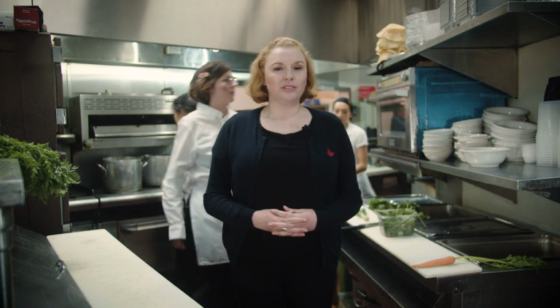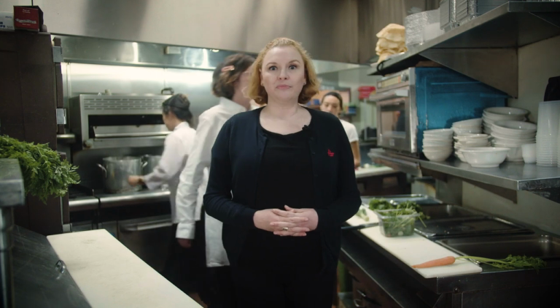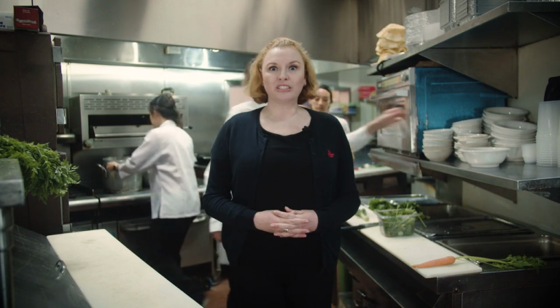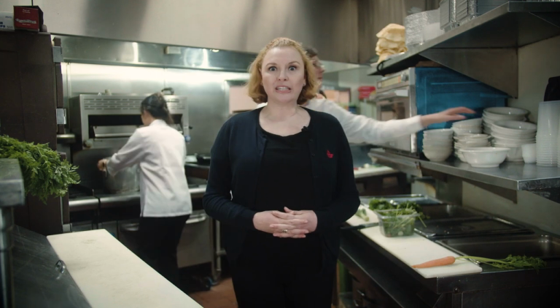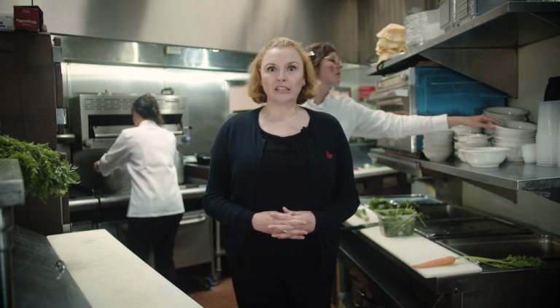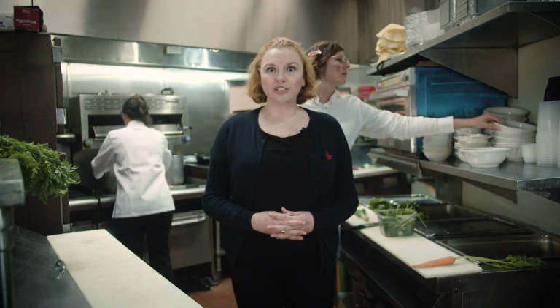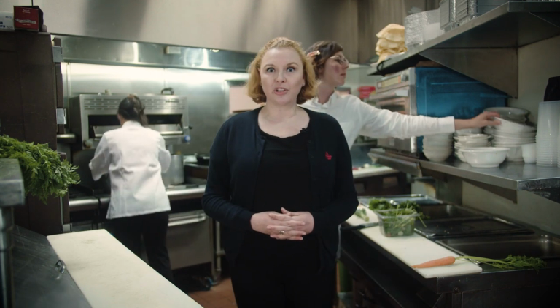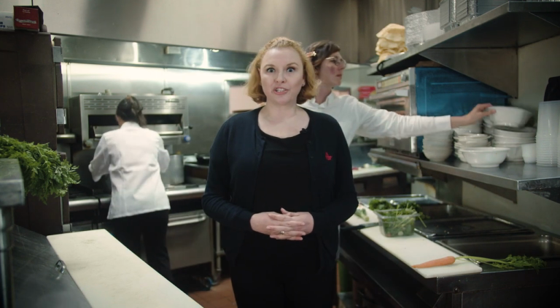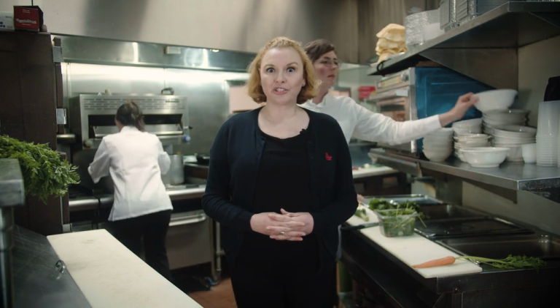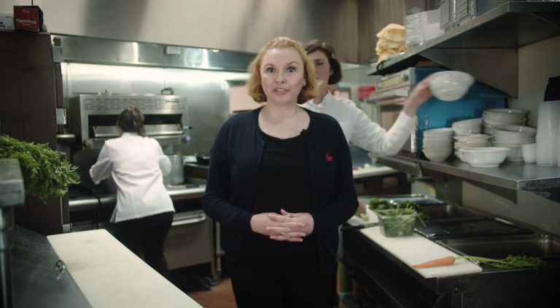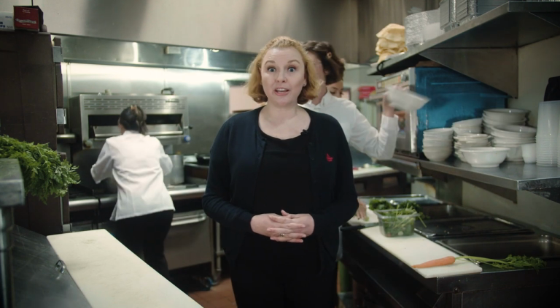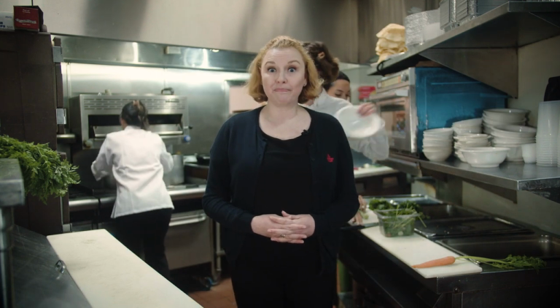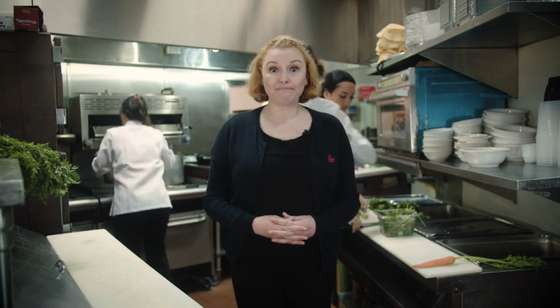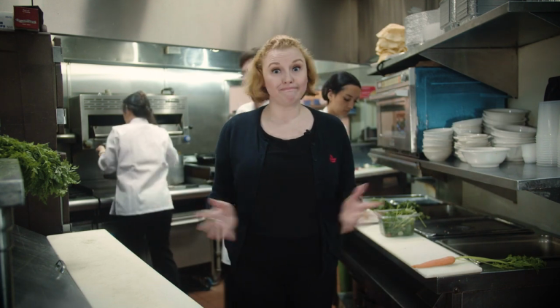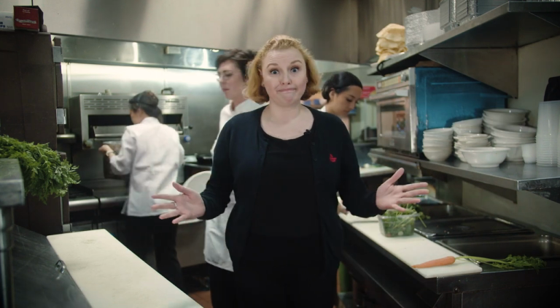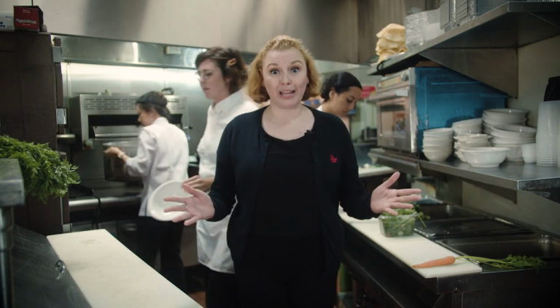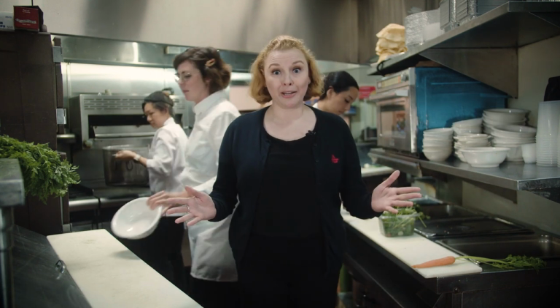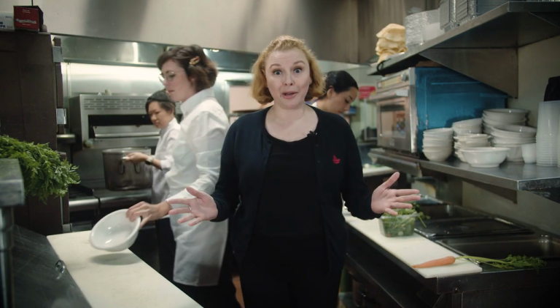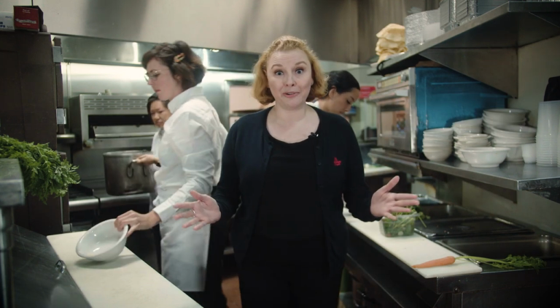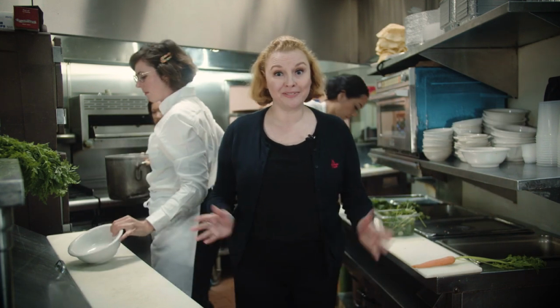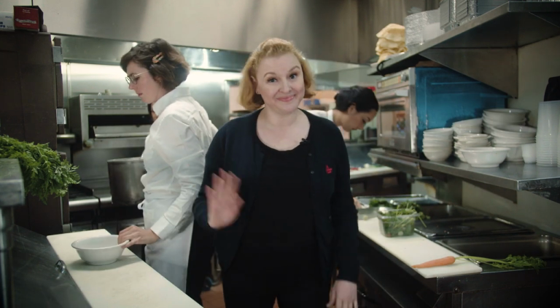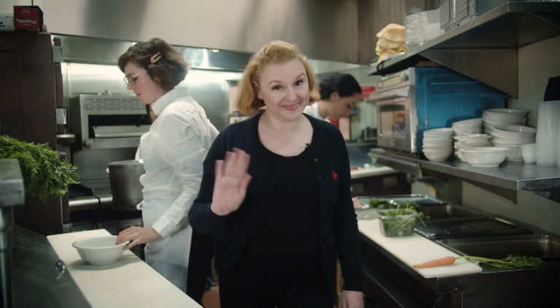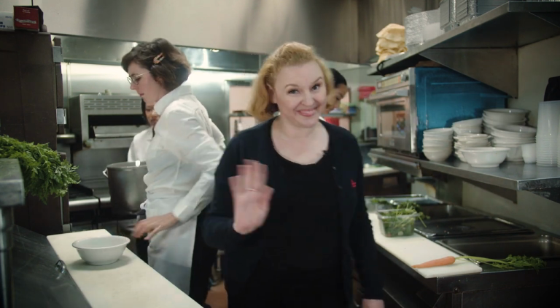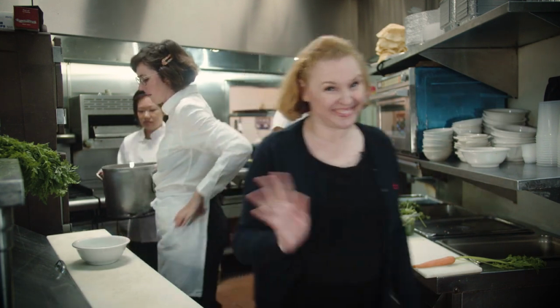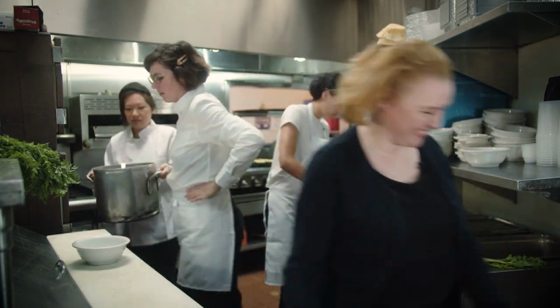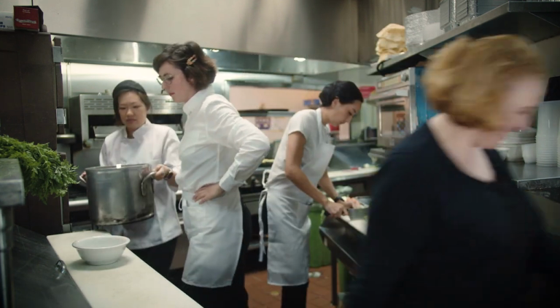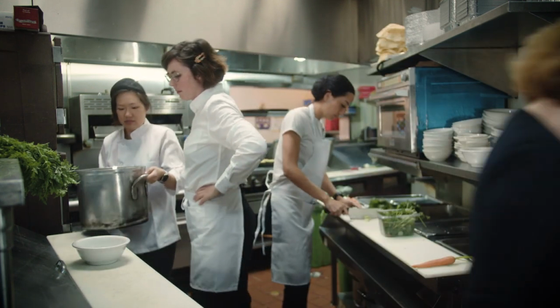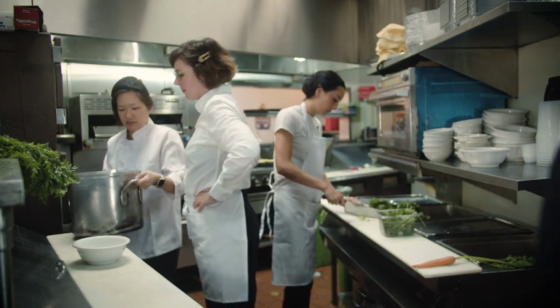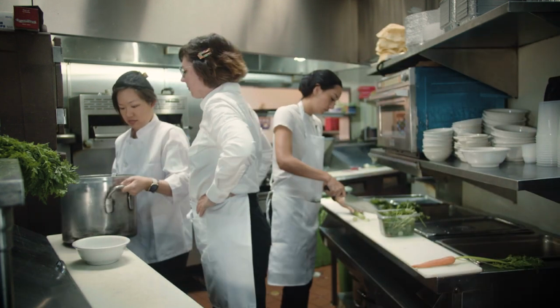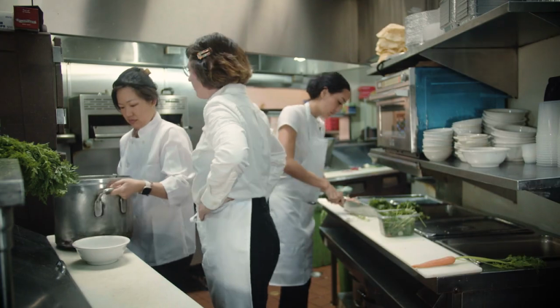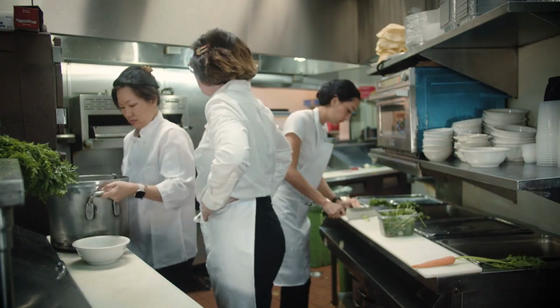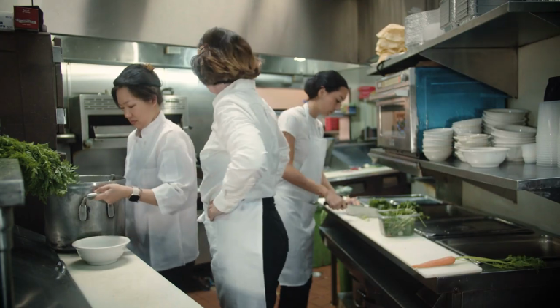Looks like the lunch rush is starting up! I gotta go! Let's go!